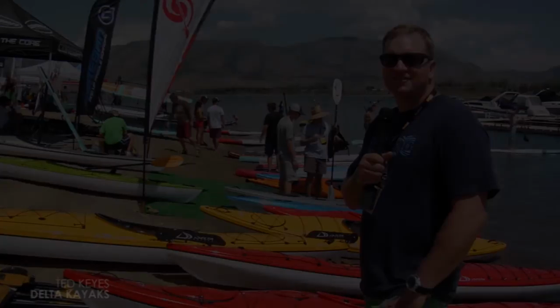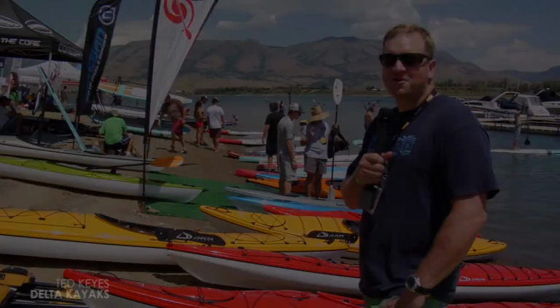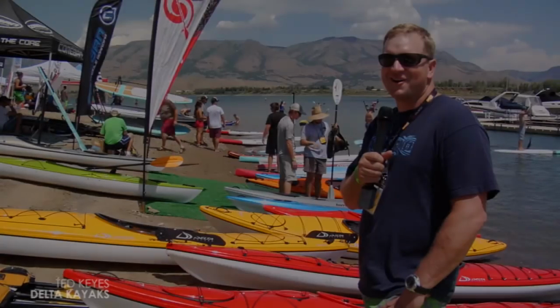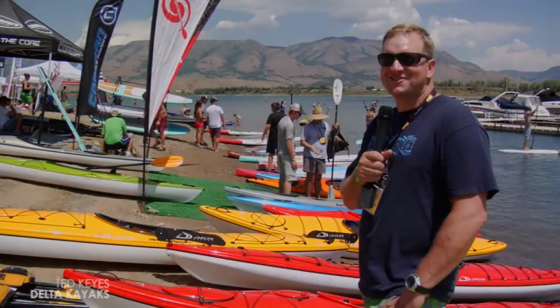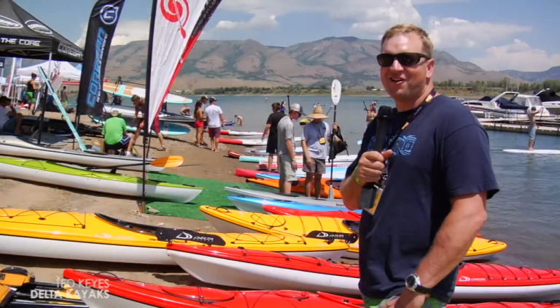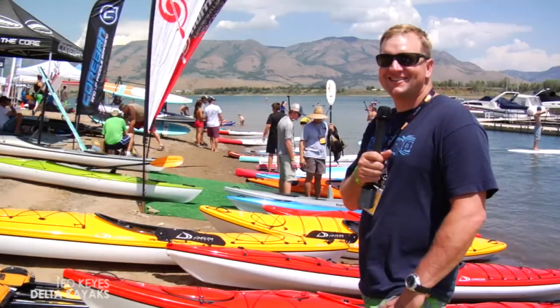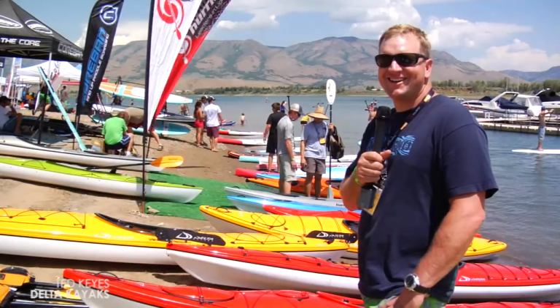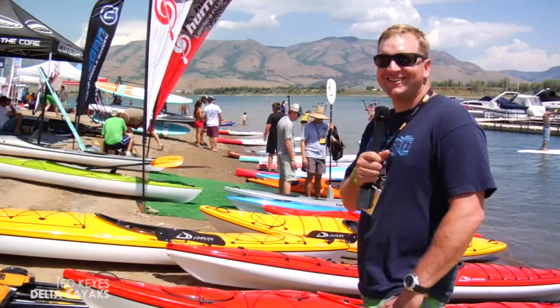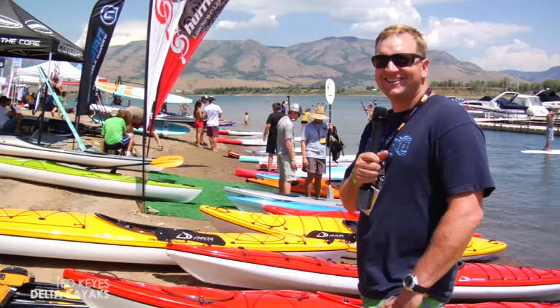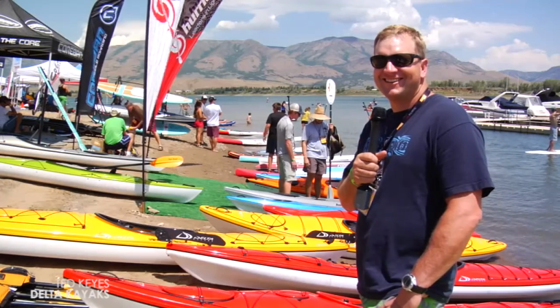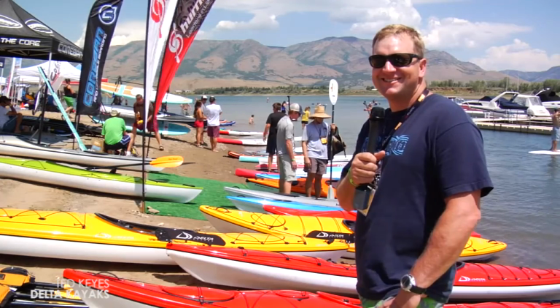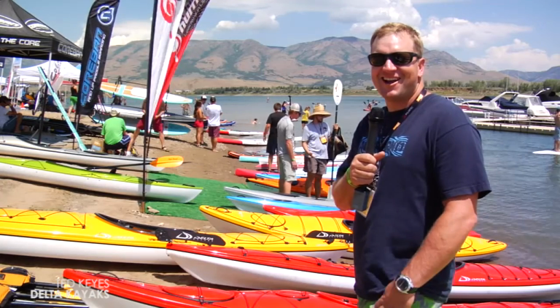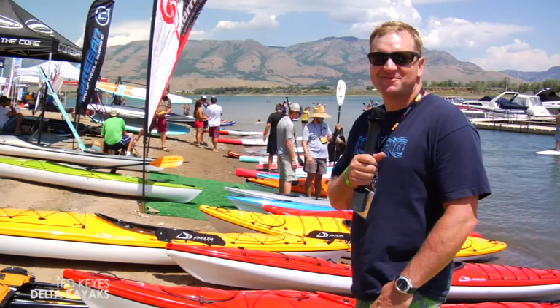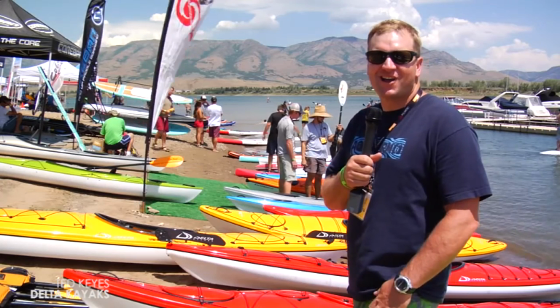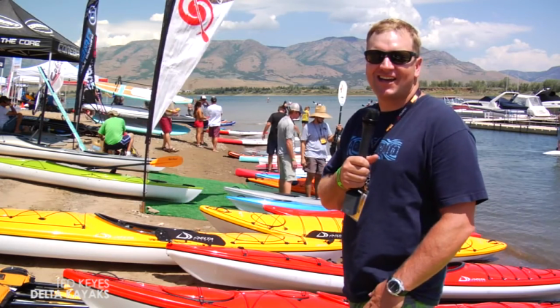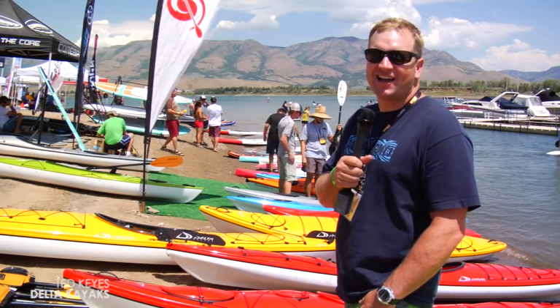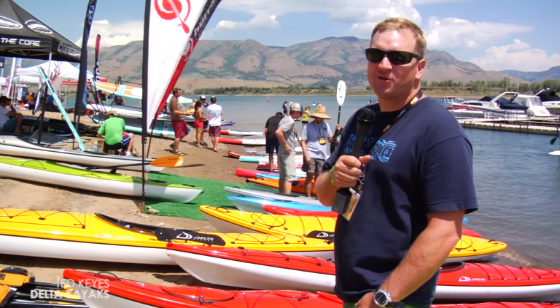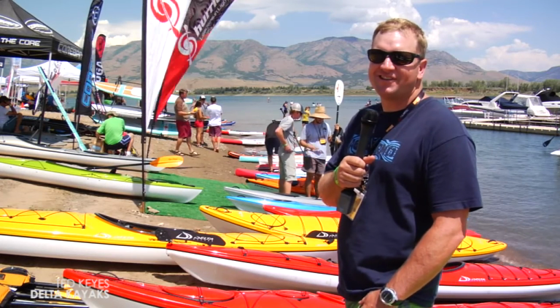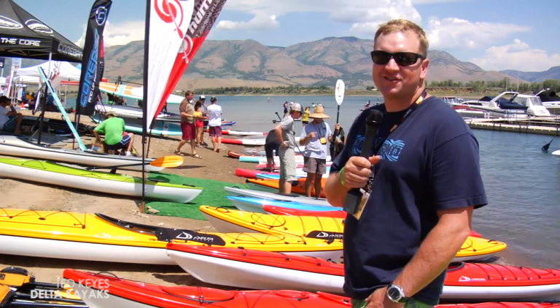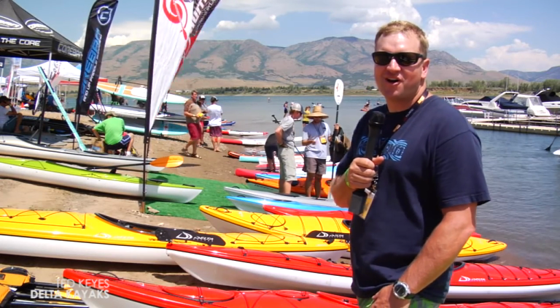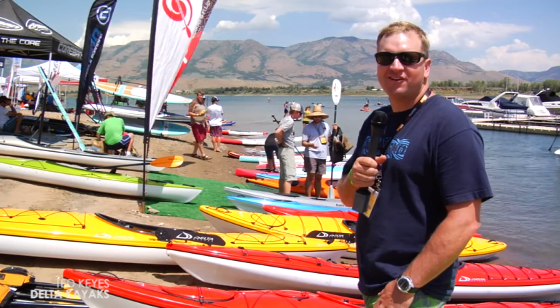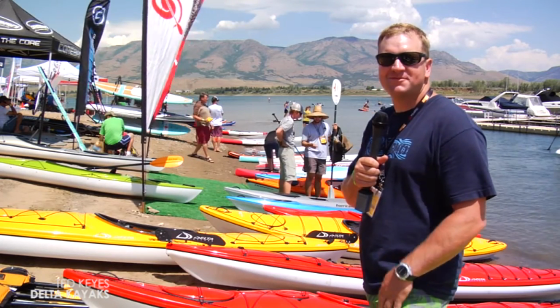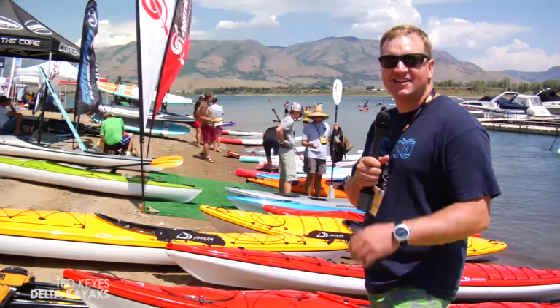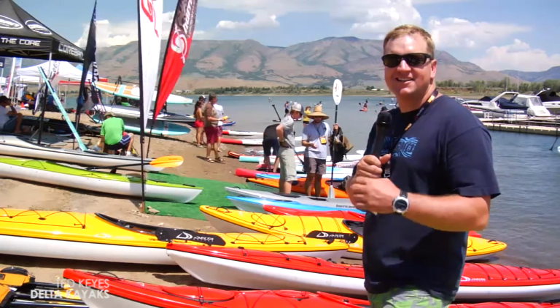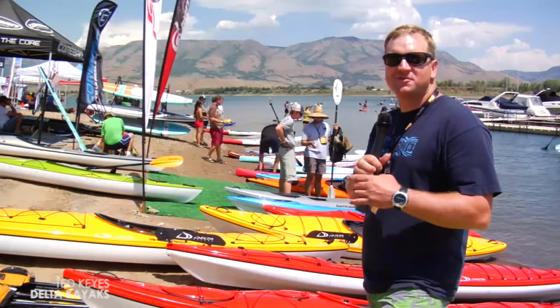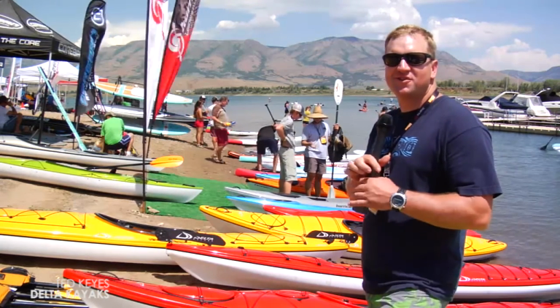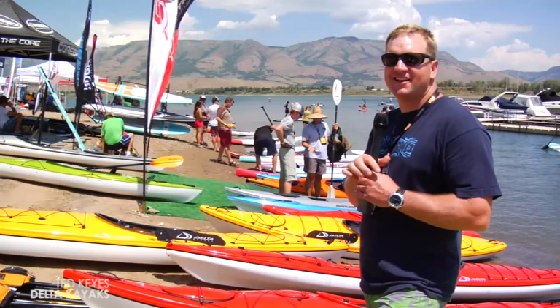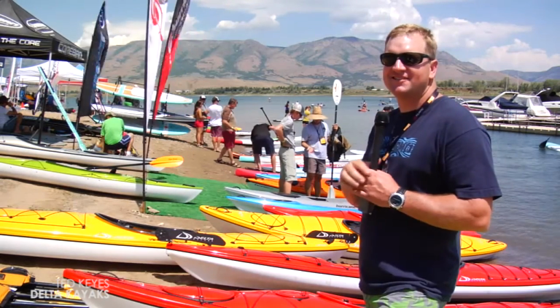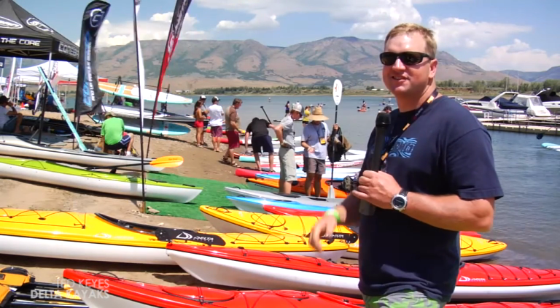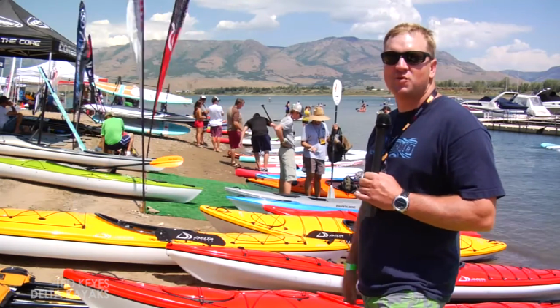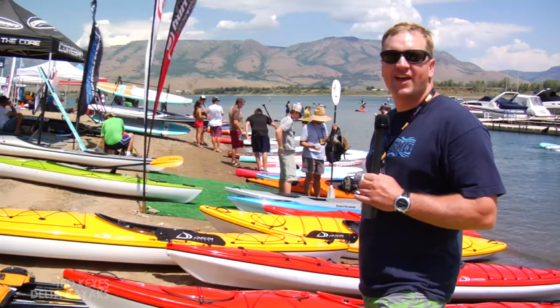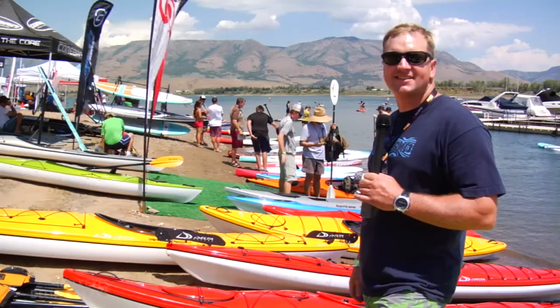We're here in Salt Lake City checking out some new kayaks at the Outdoor Retailer Show. I'm Ted Keyes, and I'm going to show you the Delta 12S.